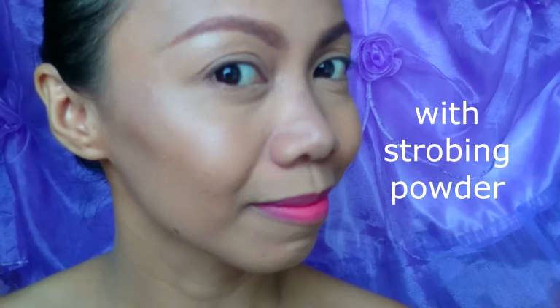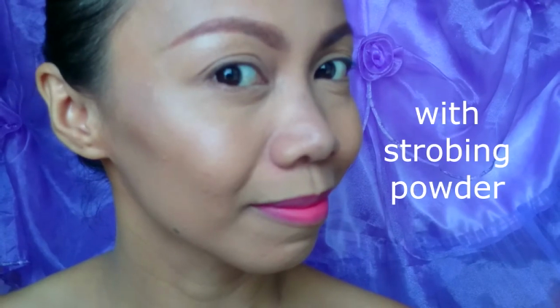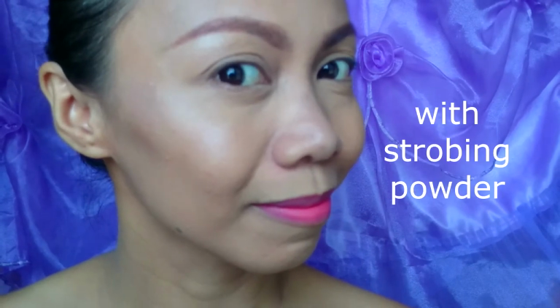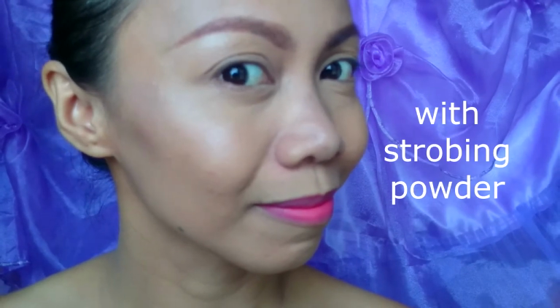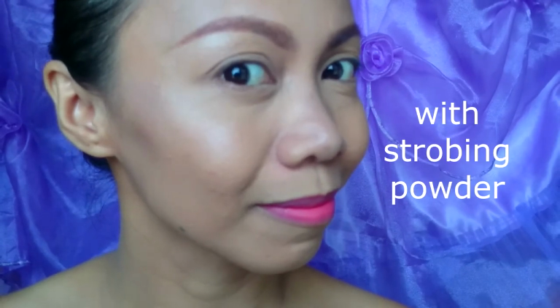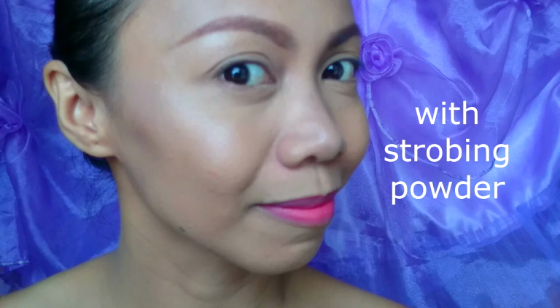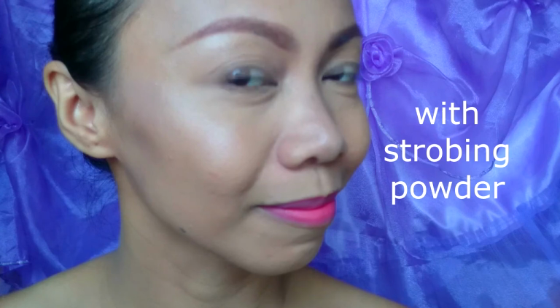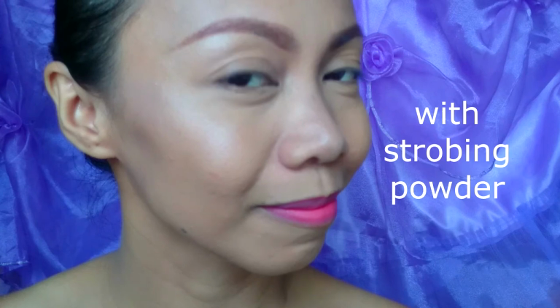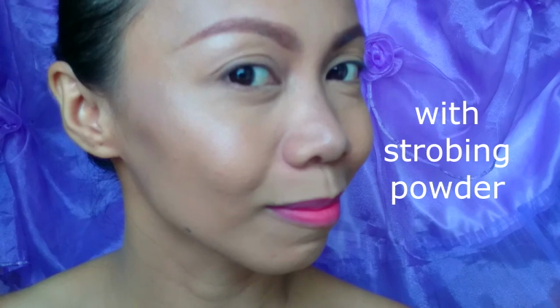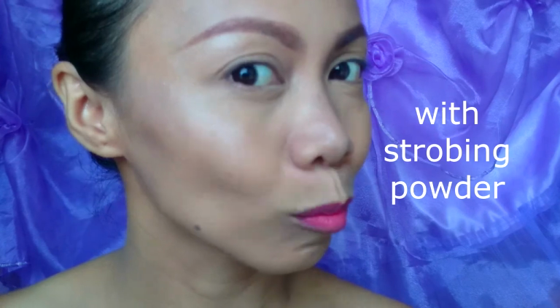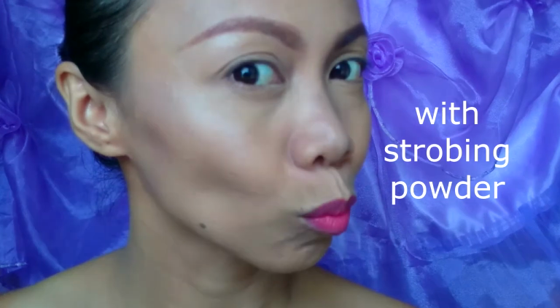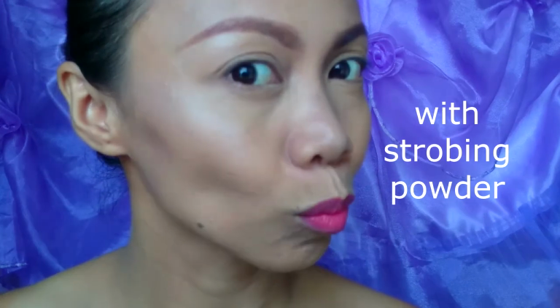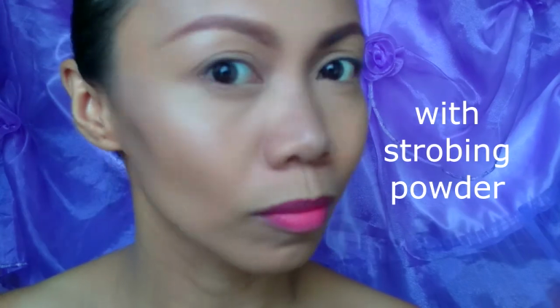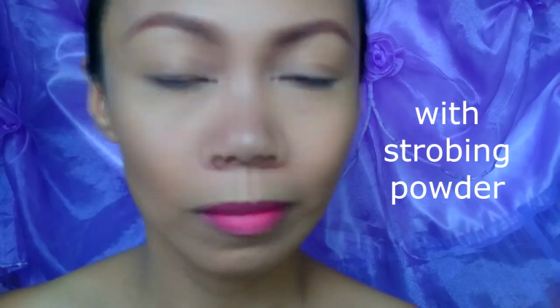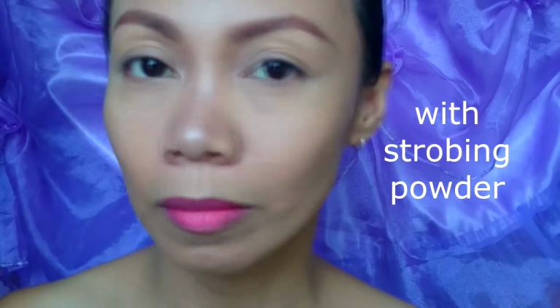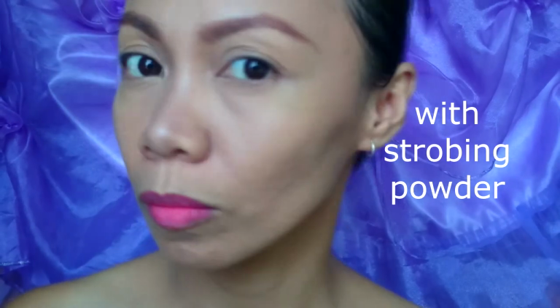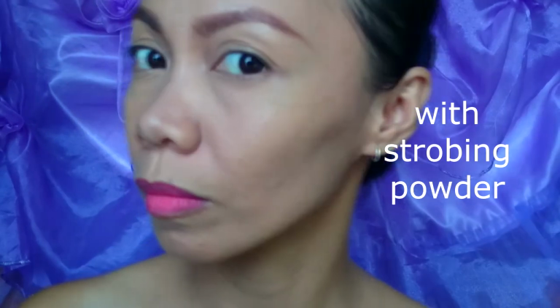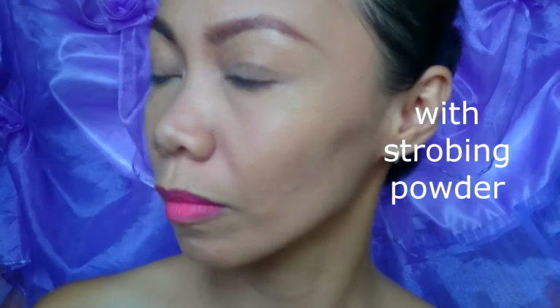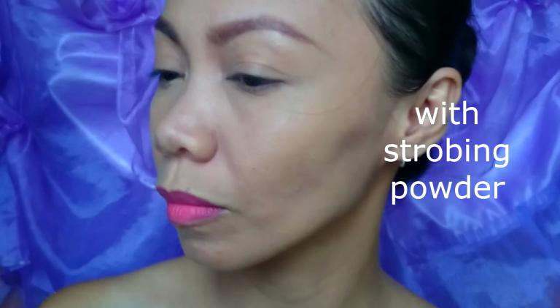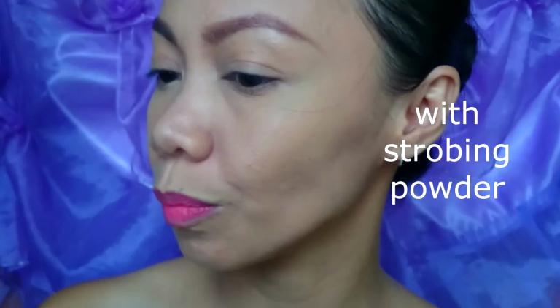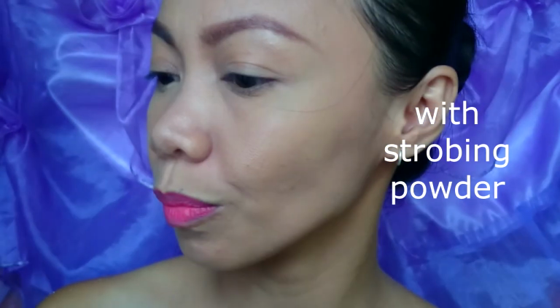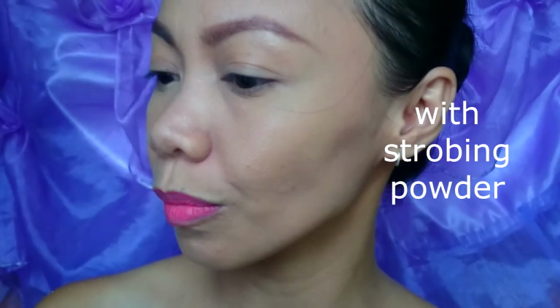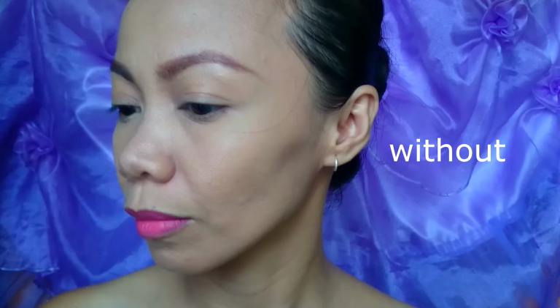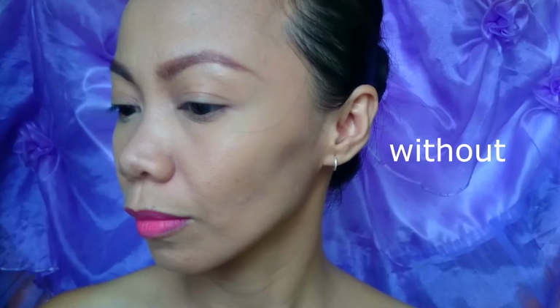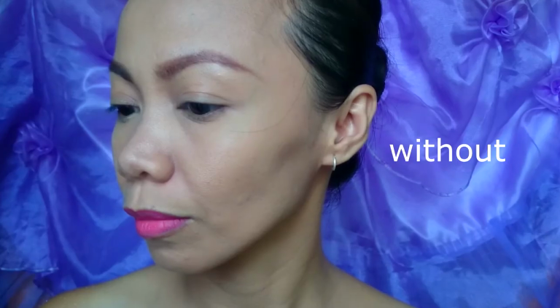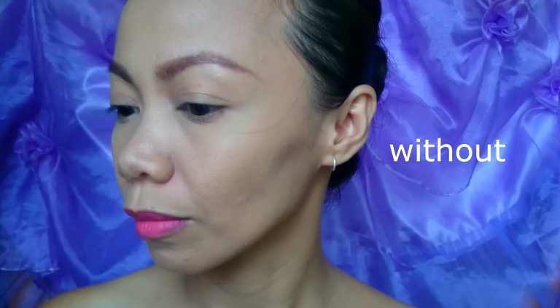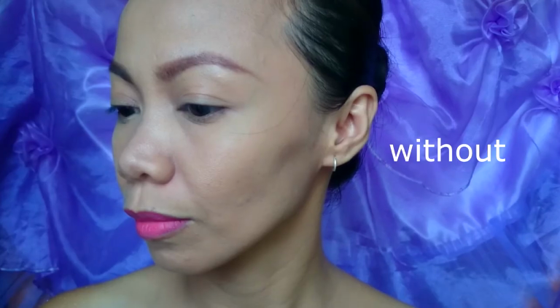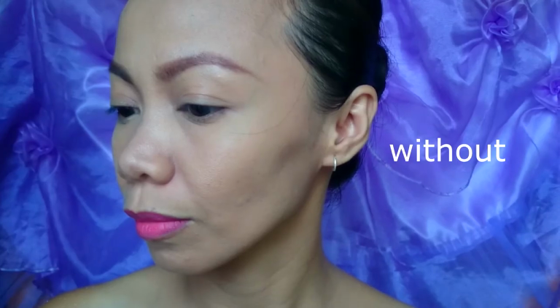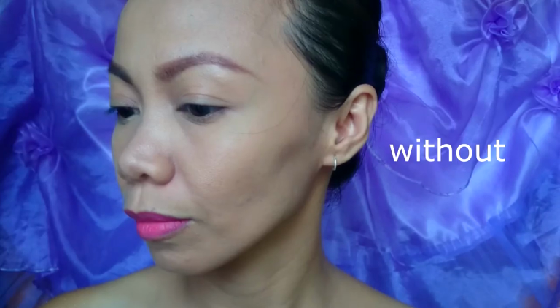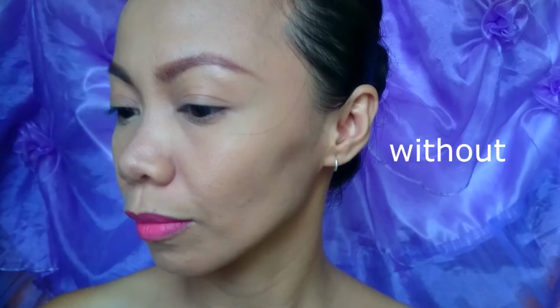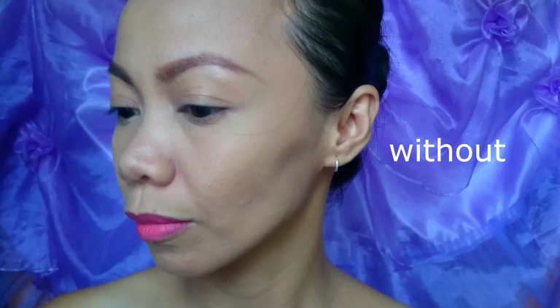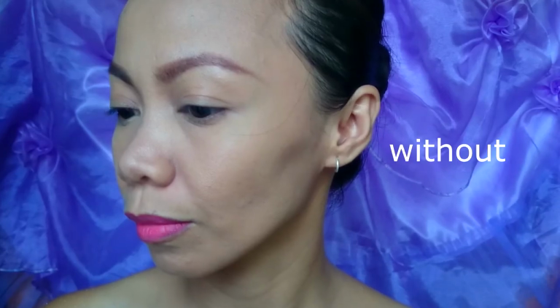Here you can see the comparison — this side is with the strobing powder and this side is without the strobing powder.